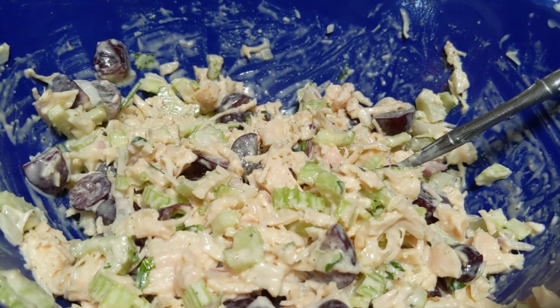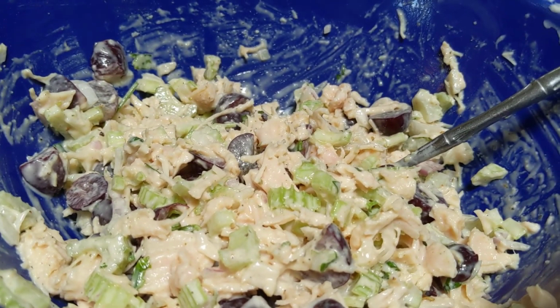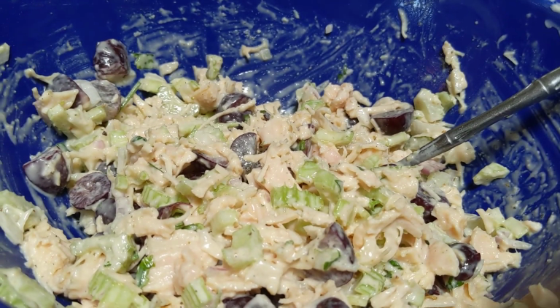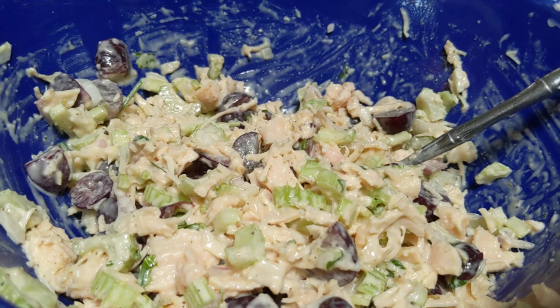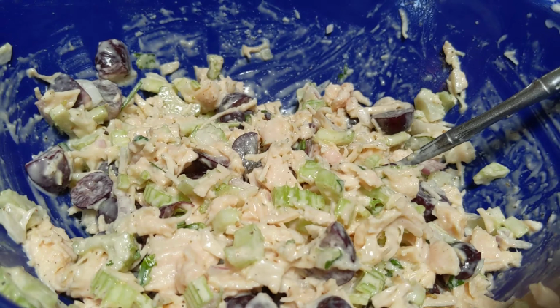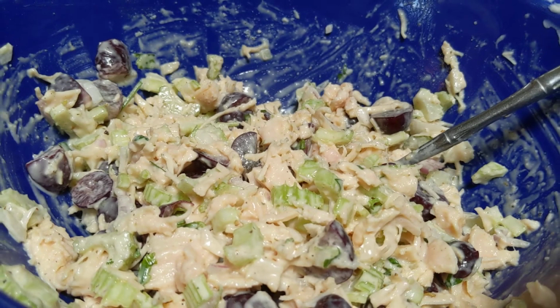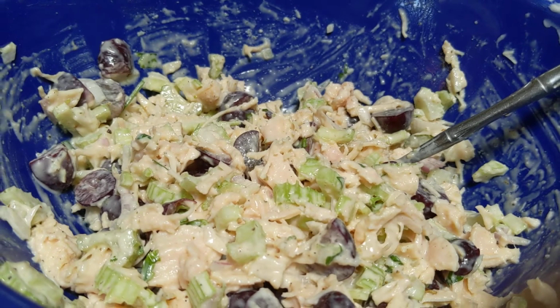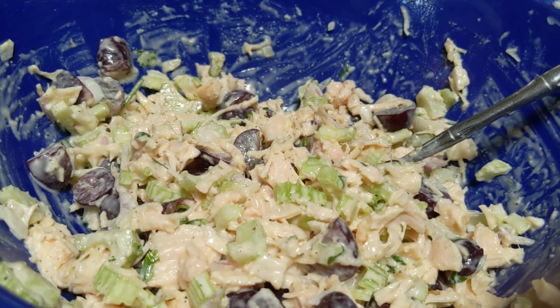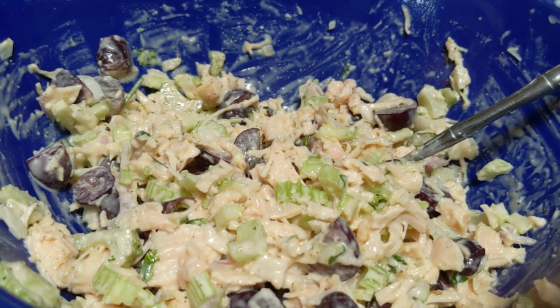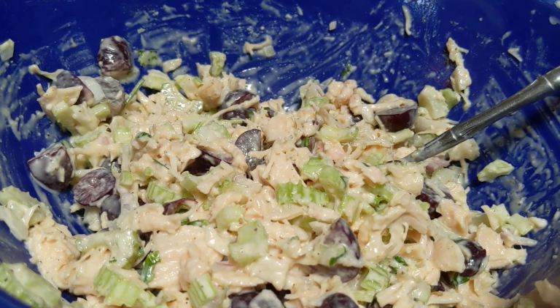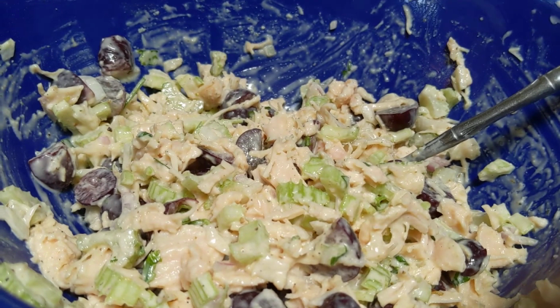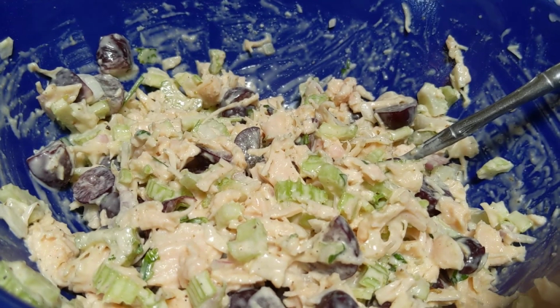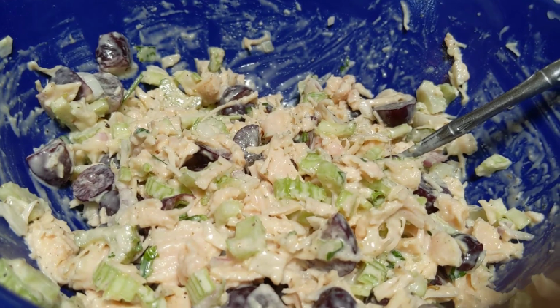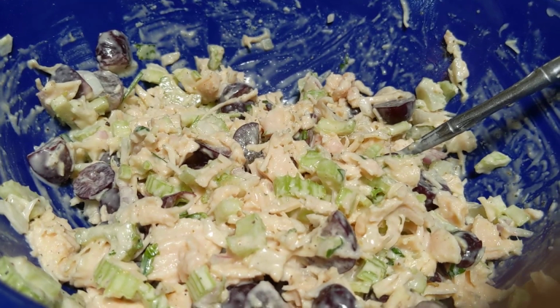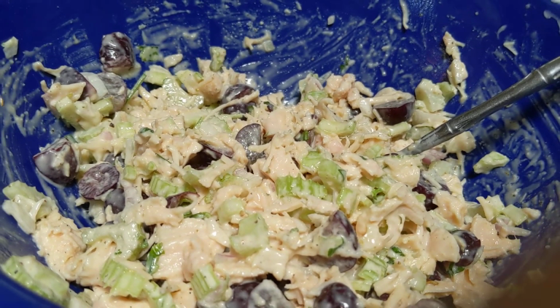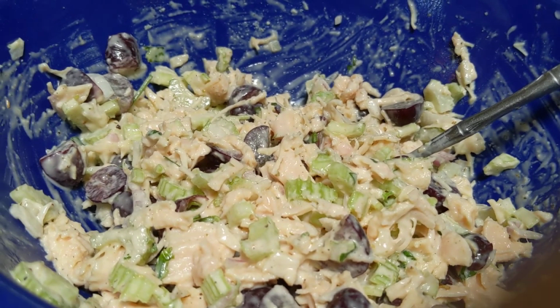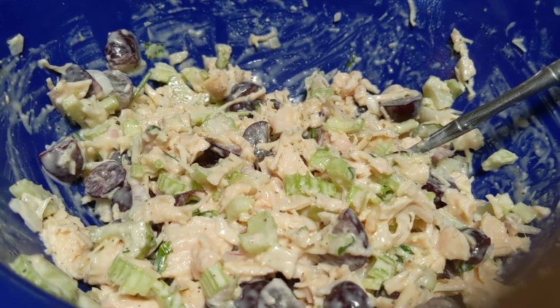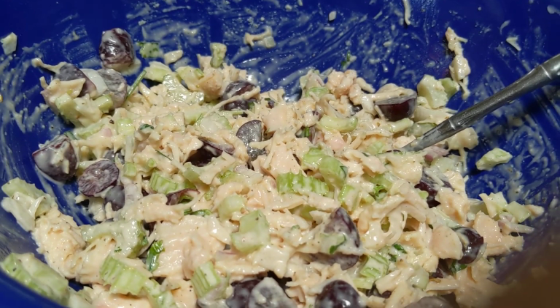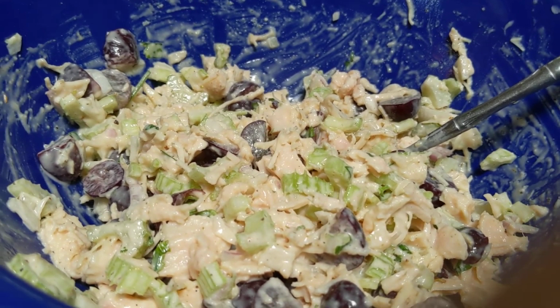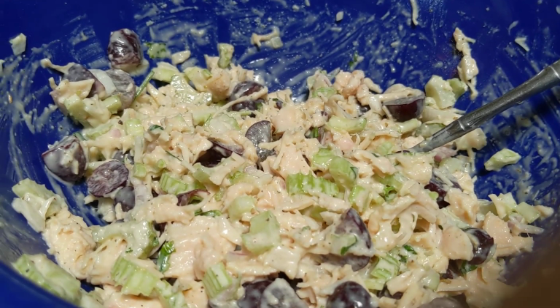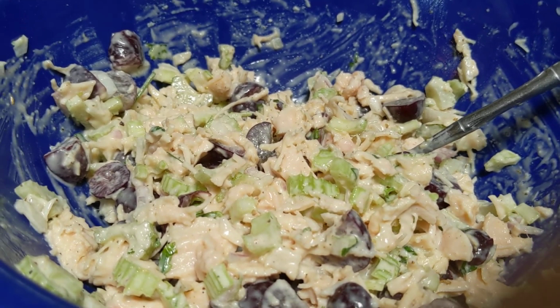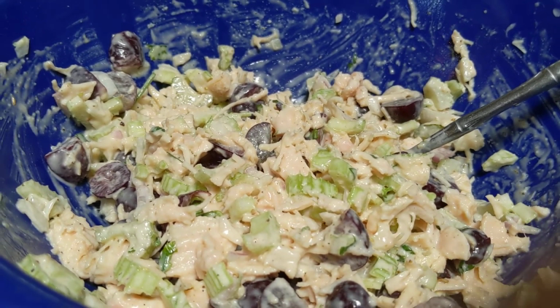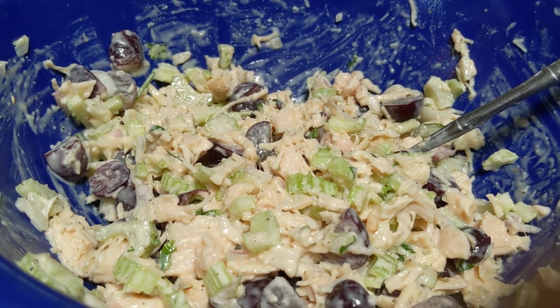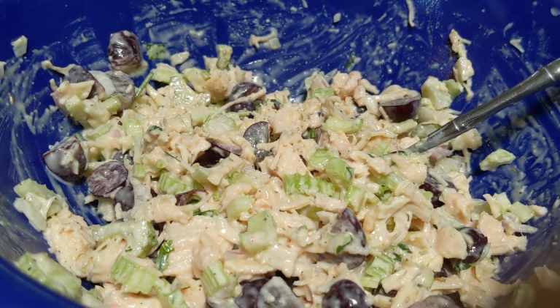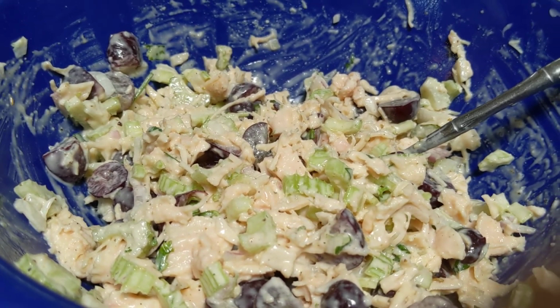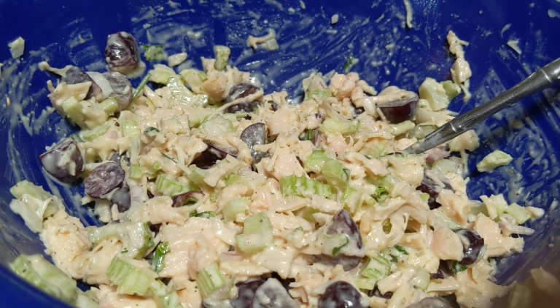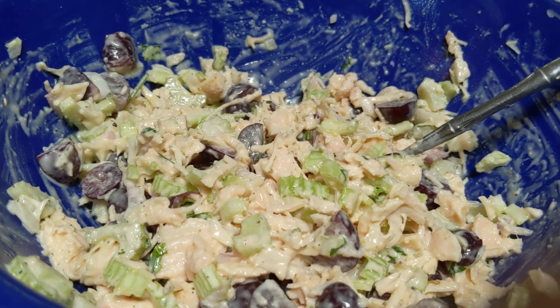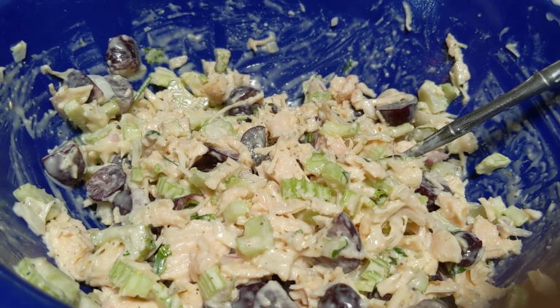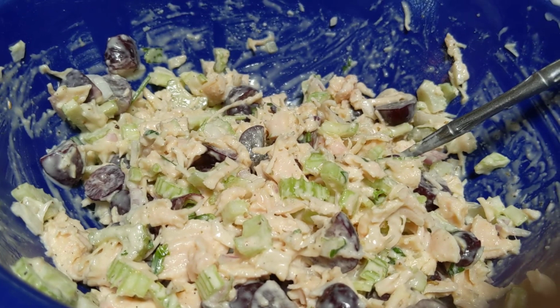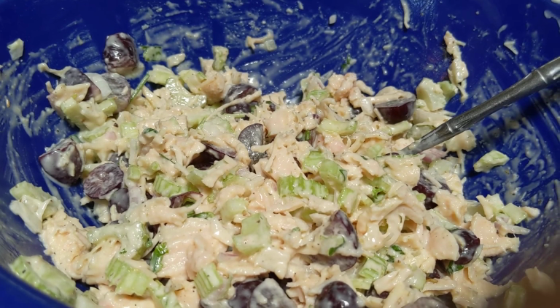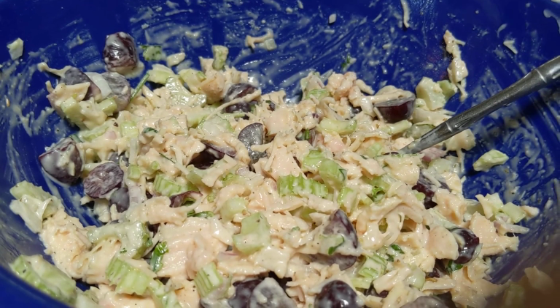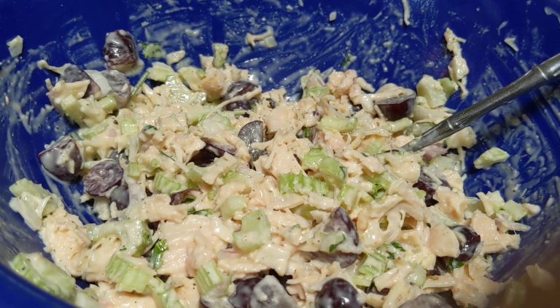Just wanted to give you a quick tip, and now I'm ready to eat this. So thanks for watching. Have a great day, and as always, be good to you. Stay healthy.